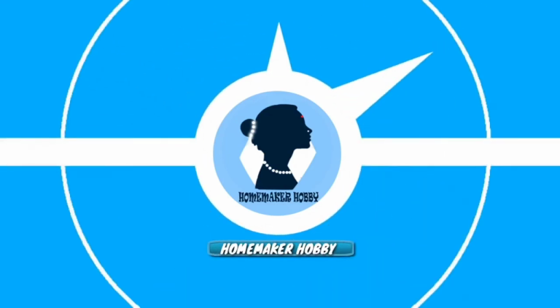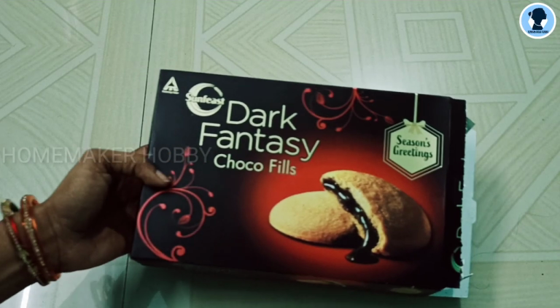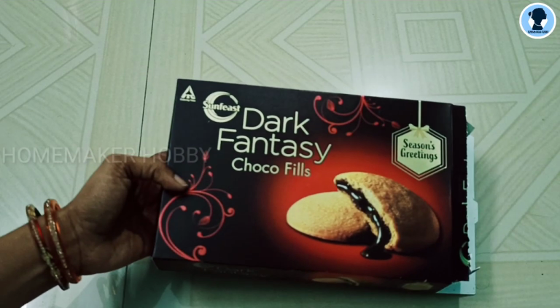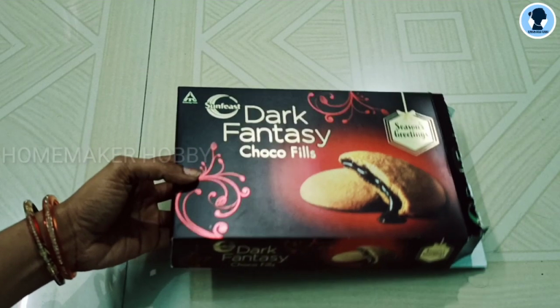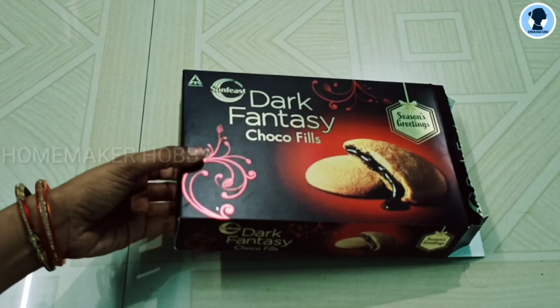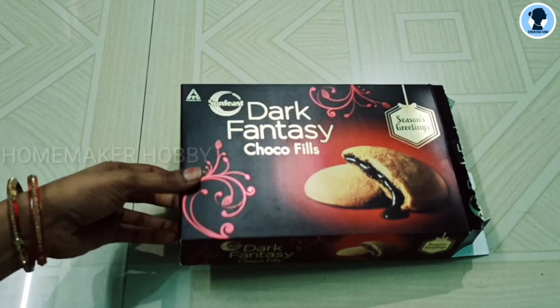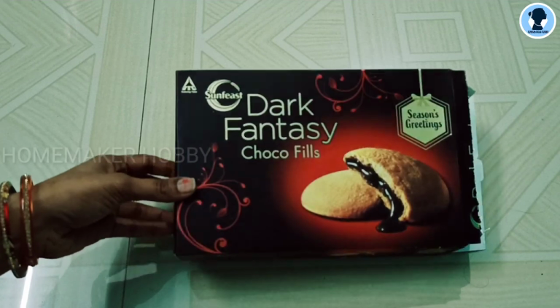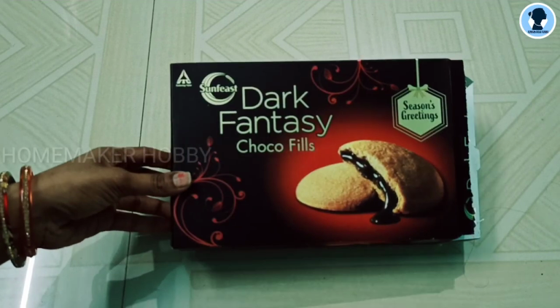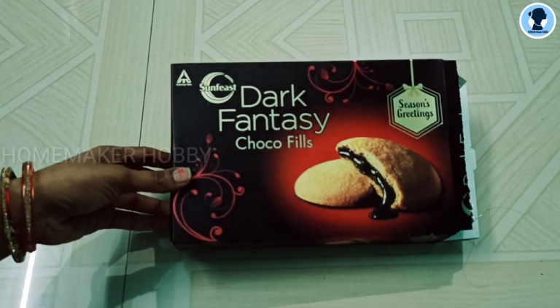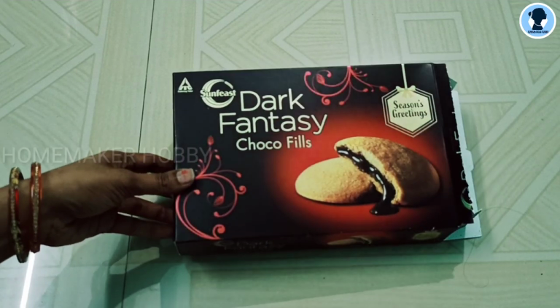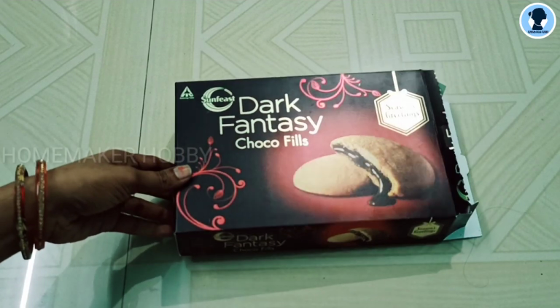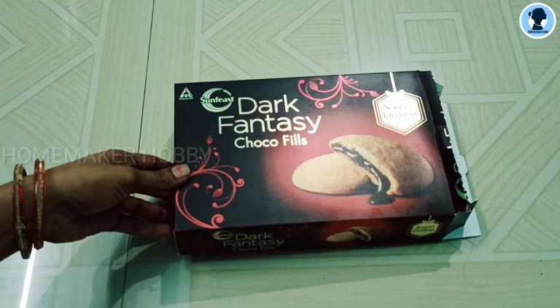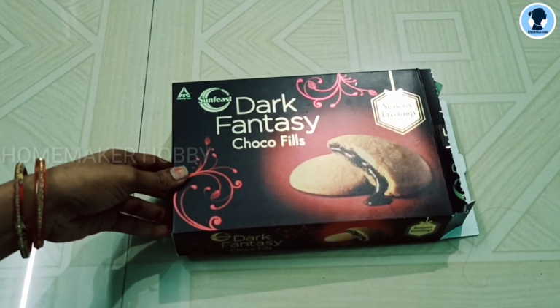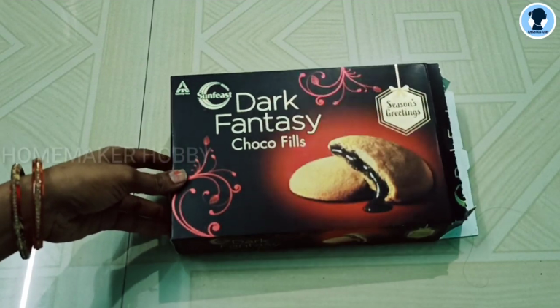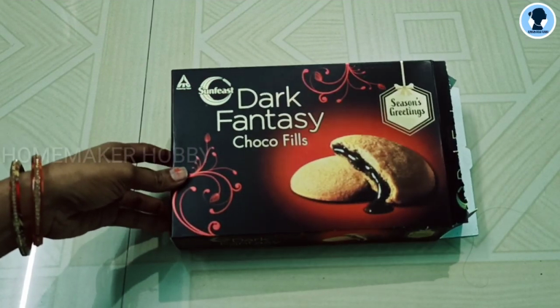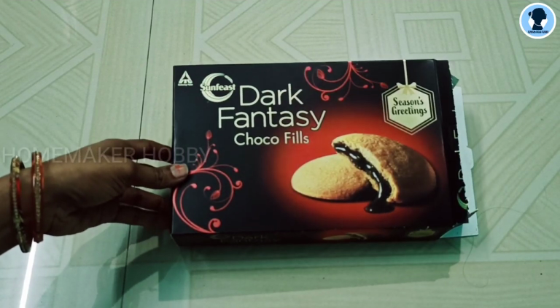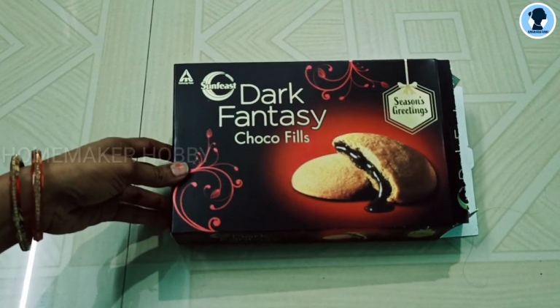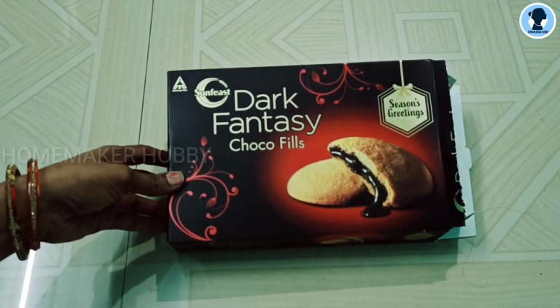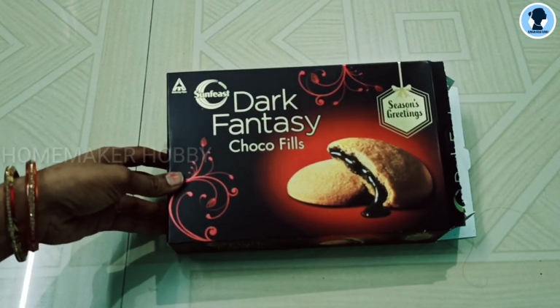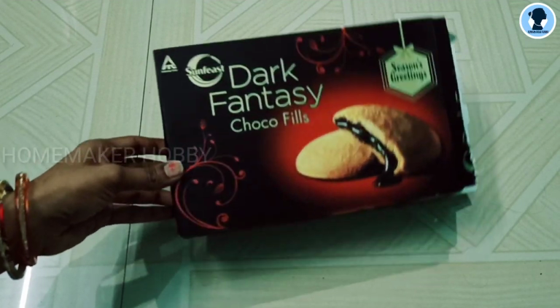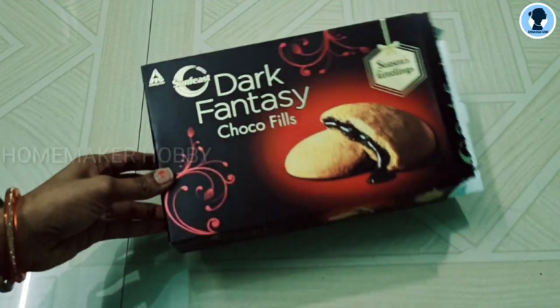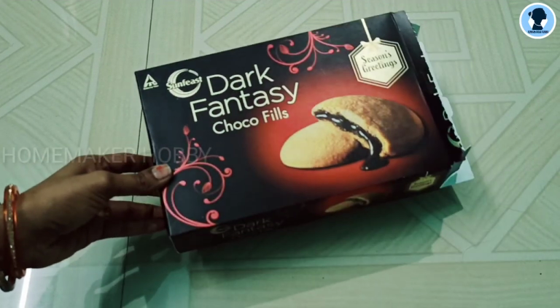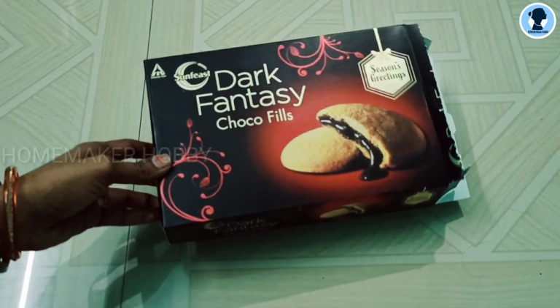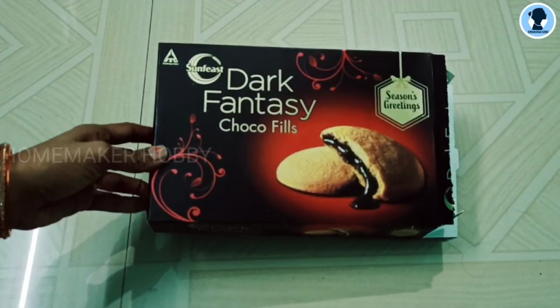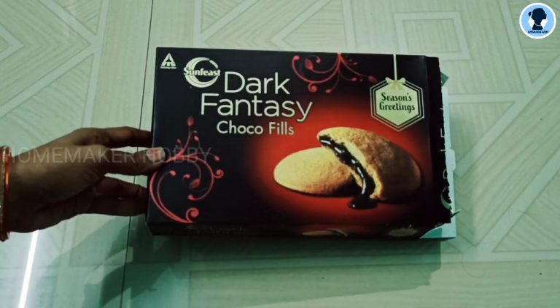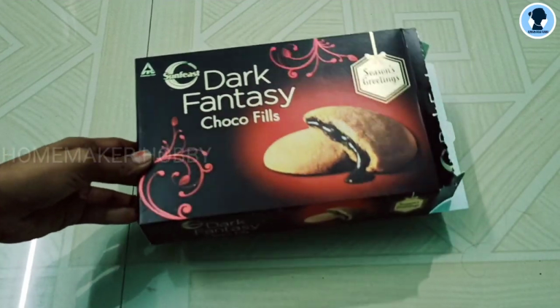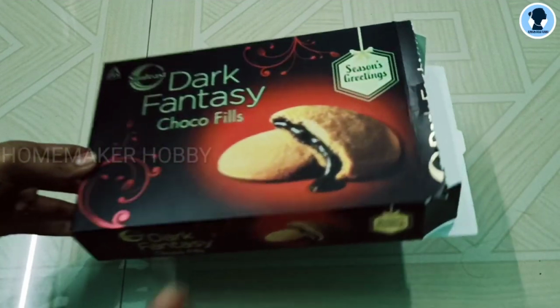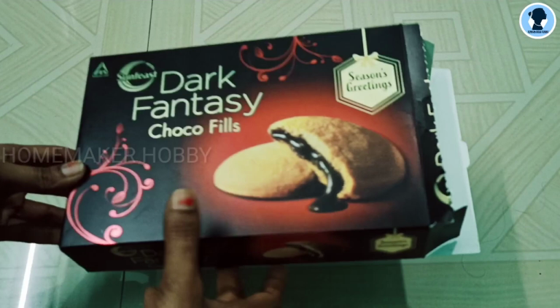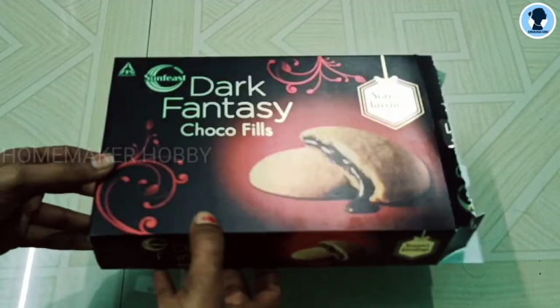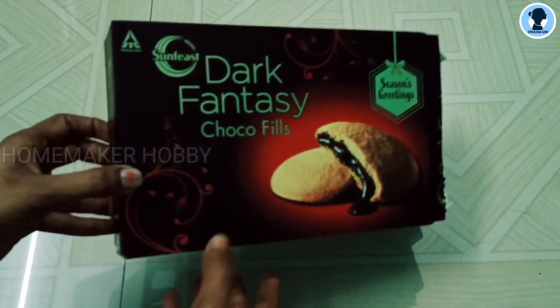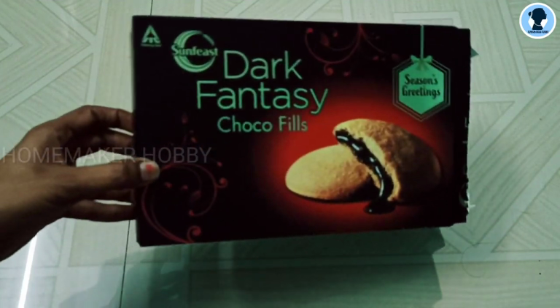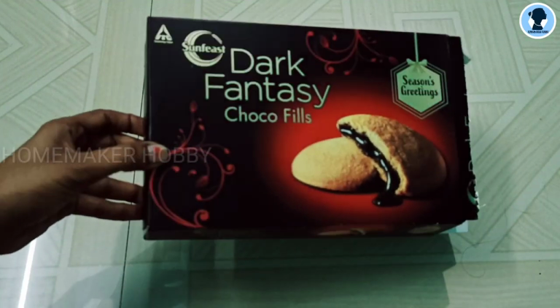Hi! Welcome to Homemaker Hobby. In our channel, we will see a DIY play toy.